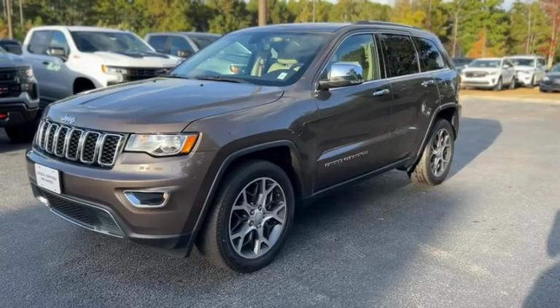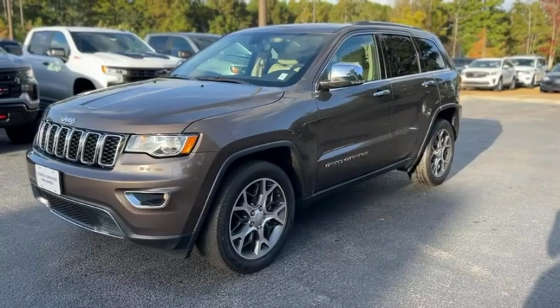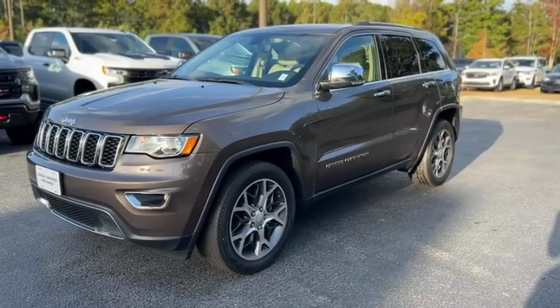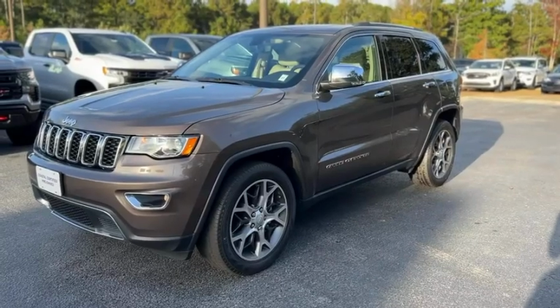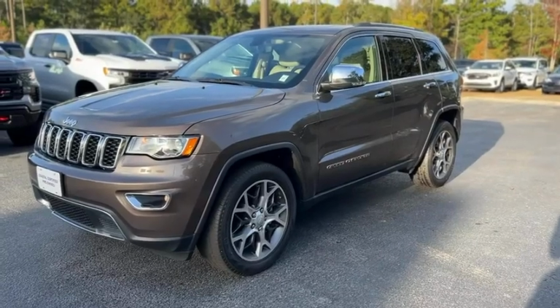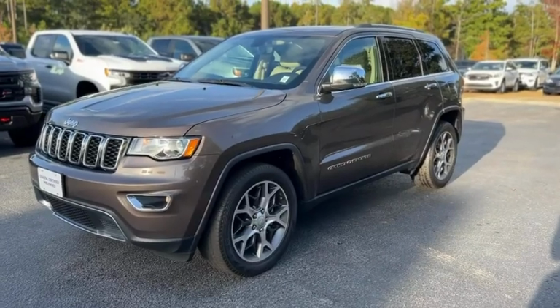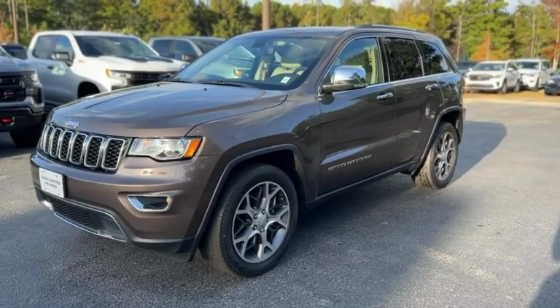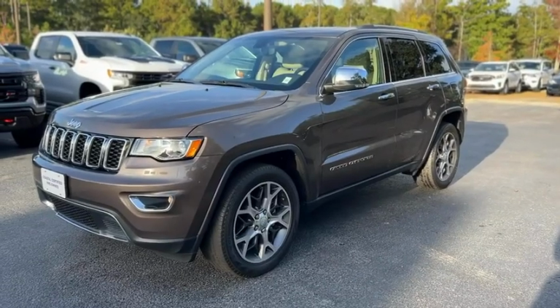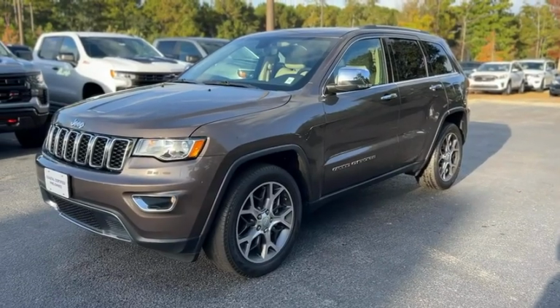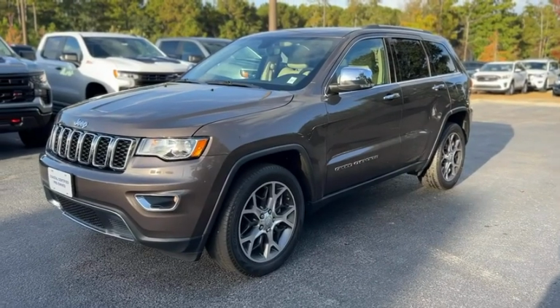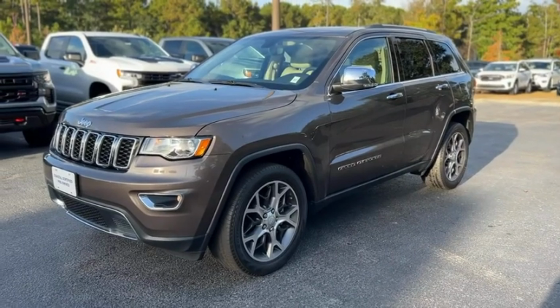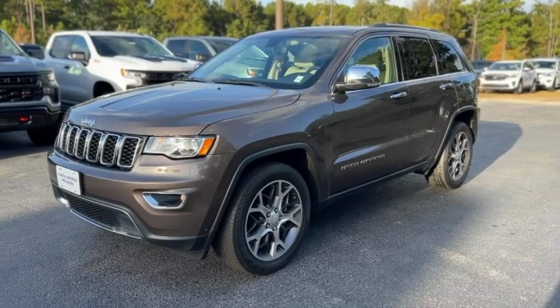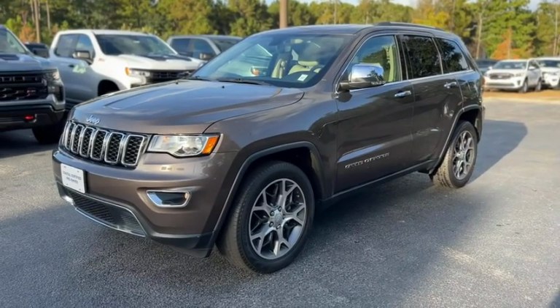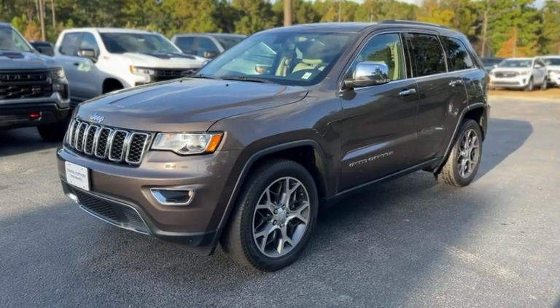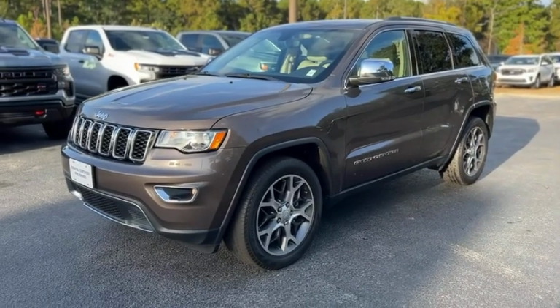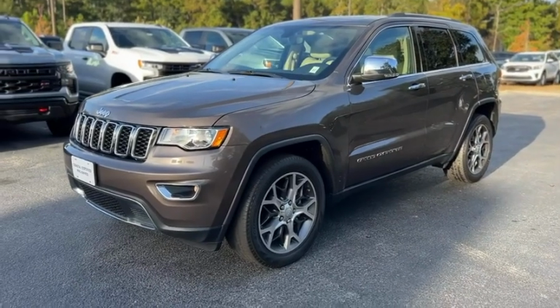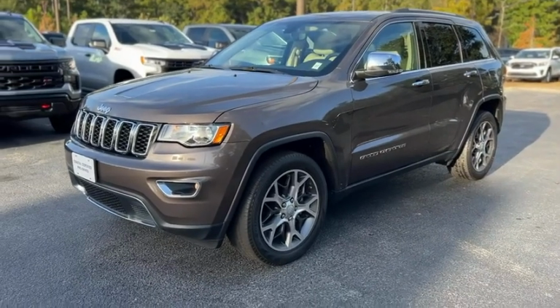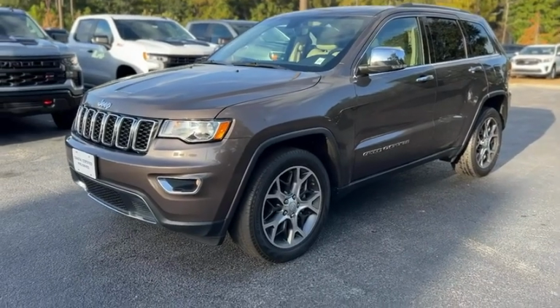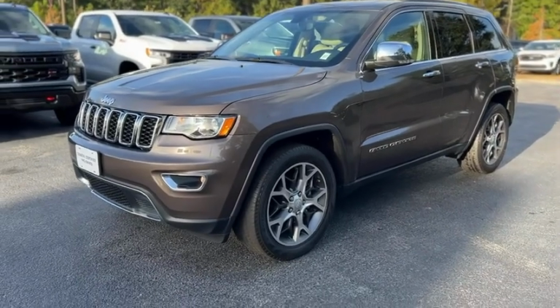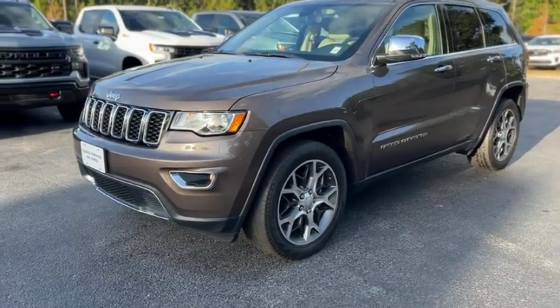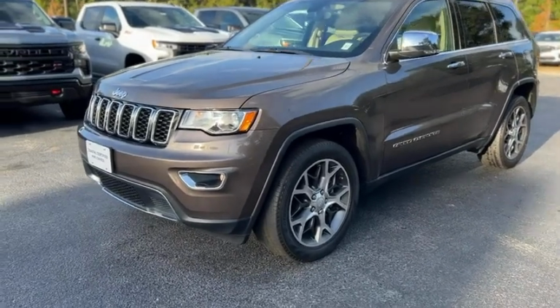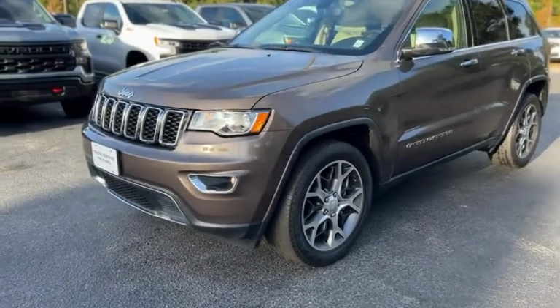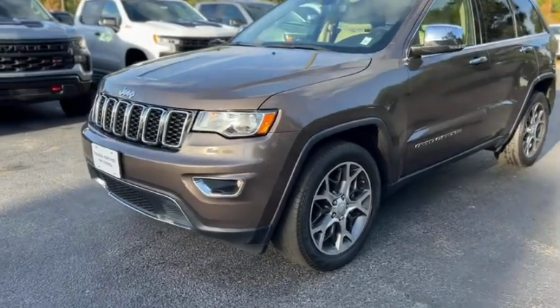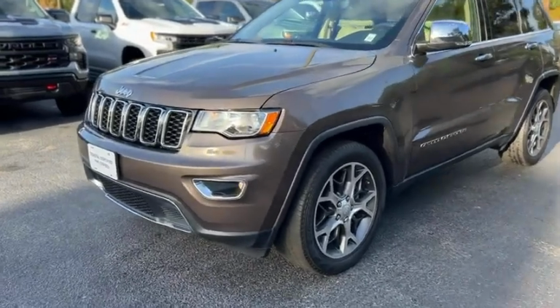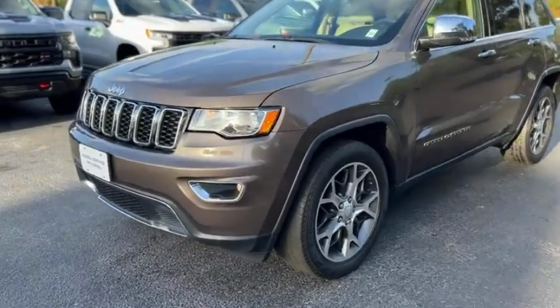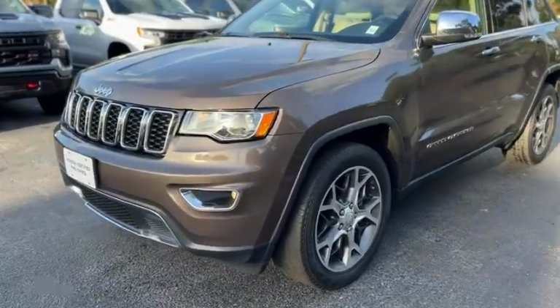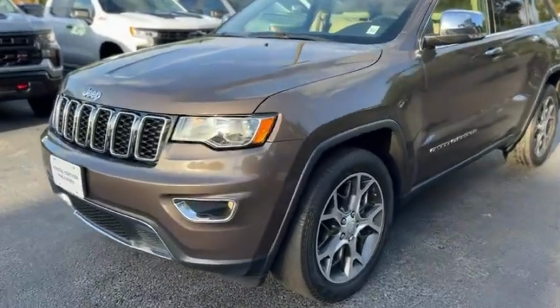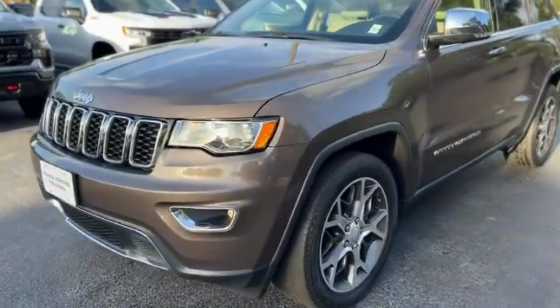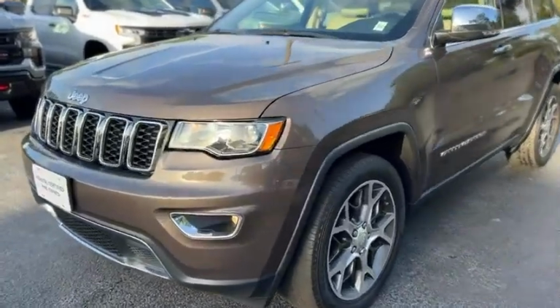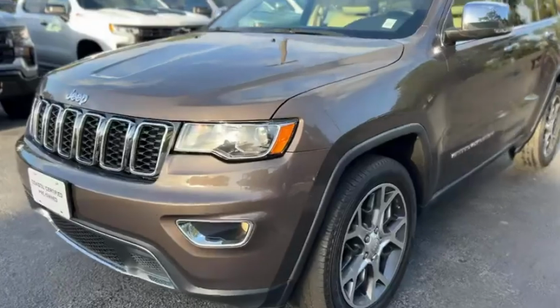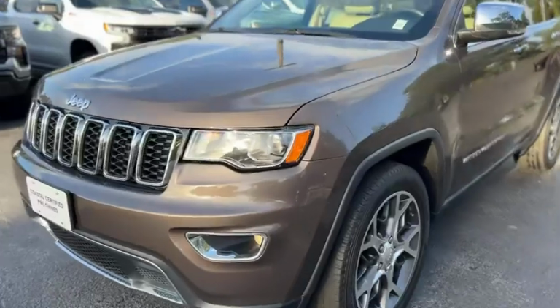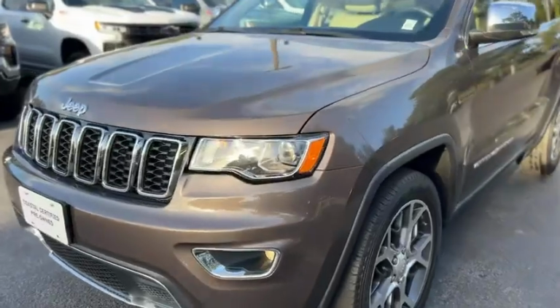Alright, this is our 2020 Jeep Grand Cherokee with 41,000 miles in brown.